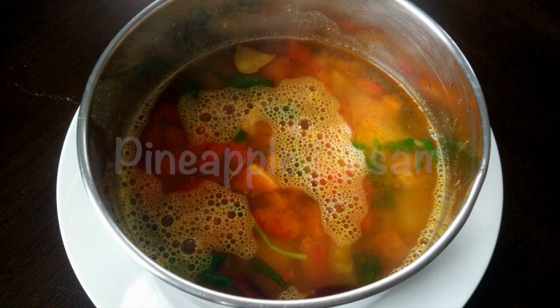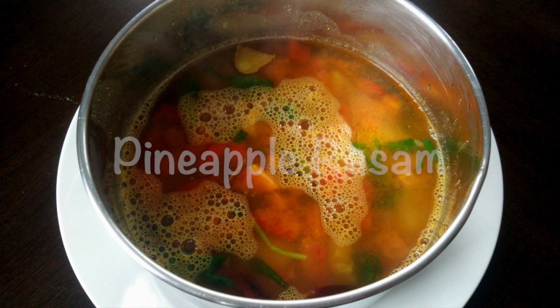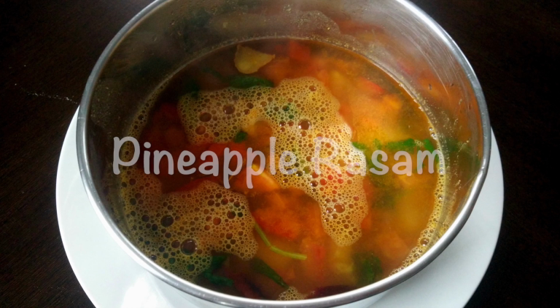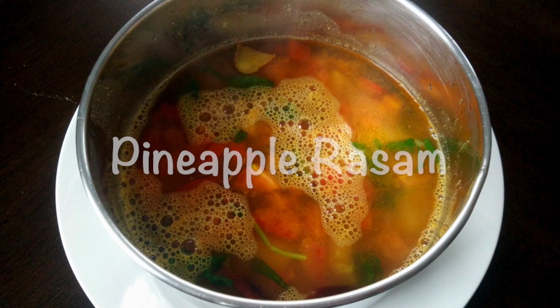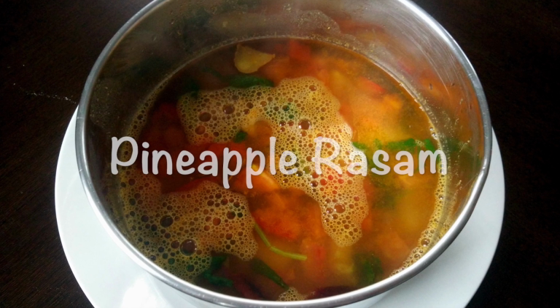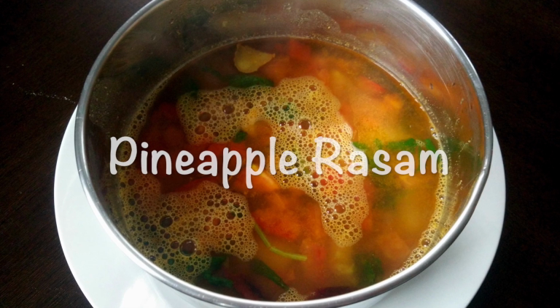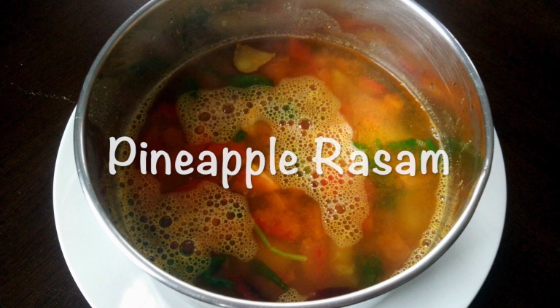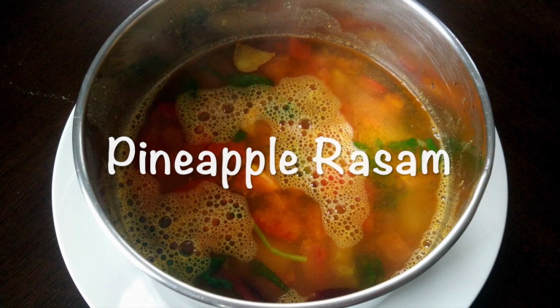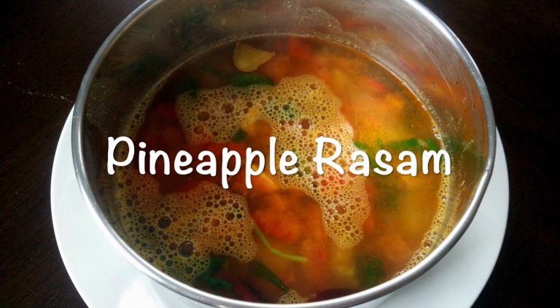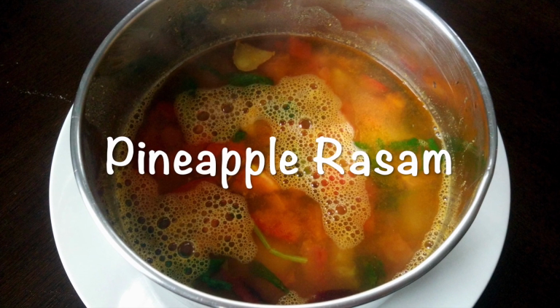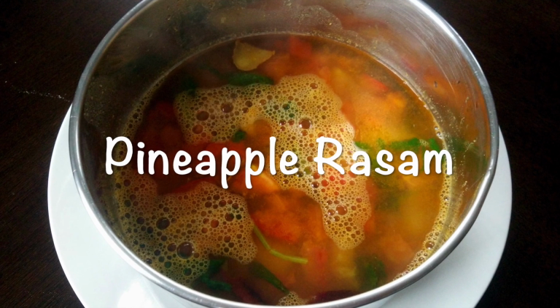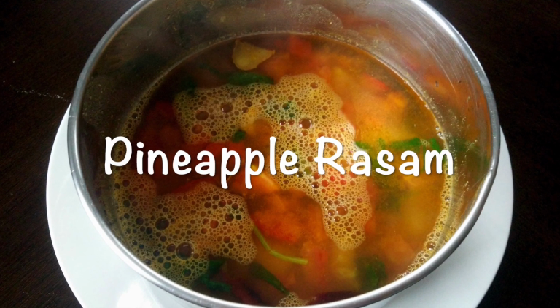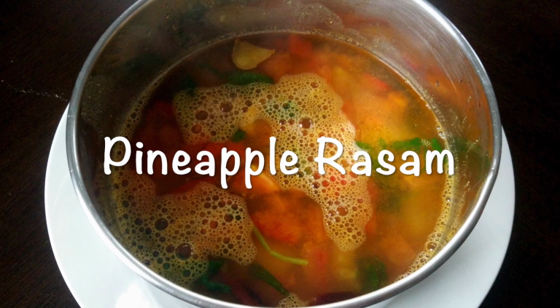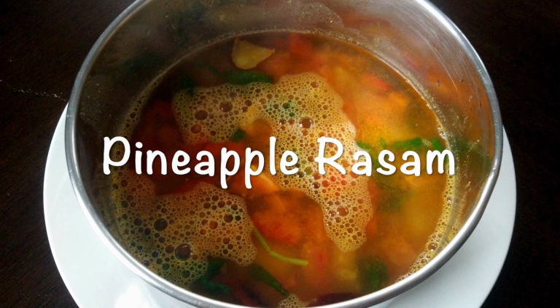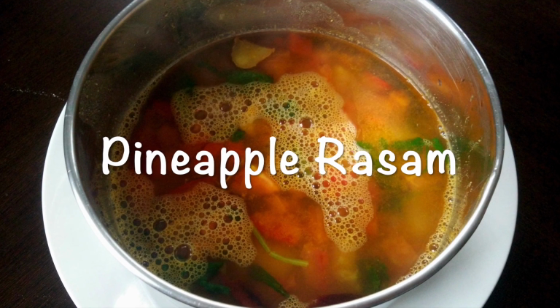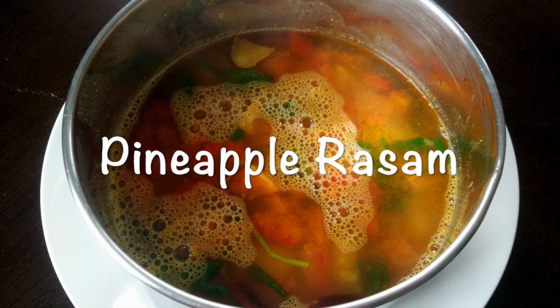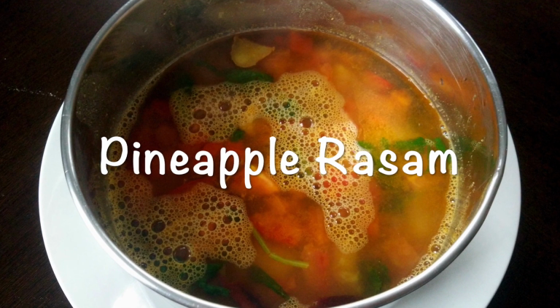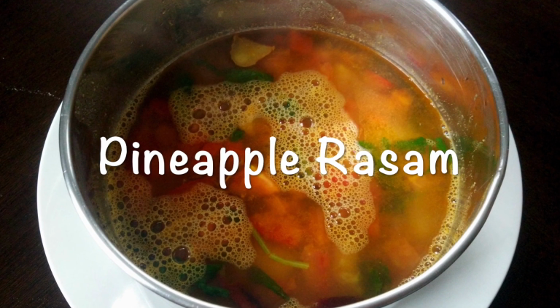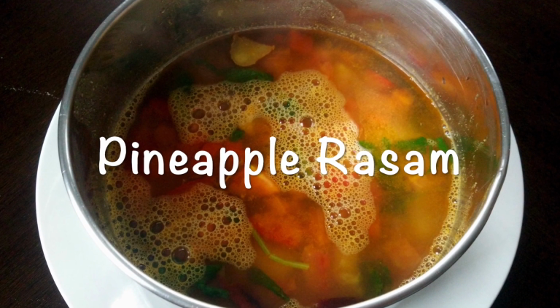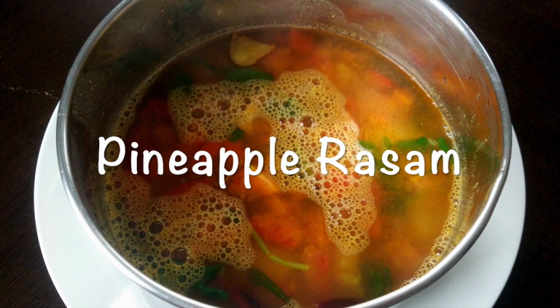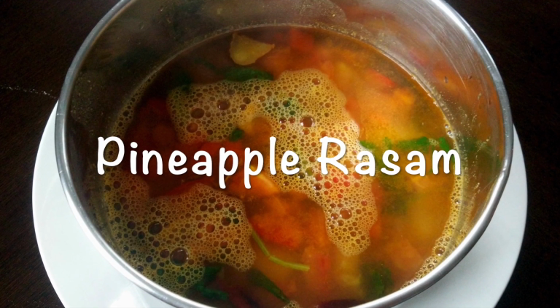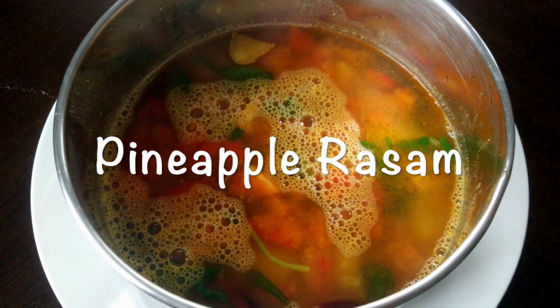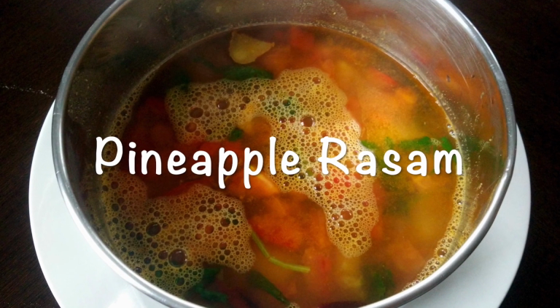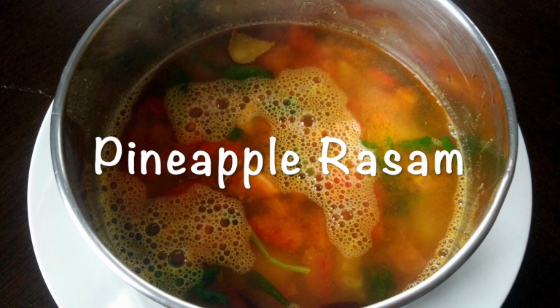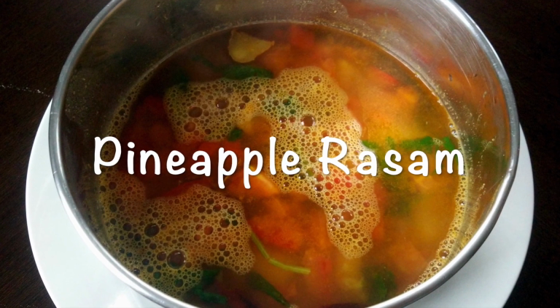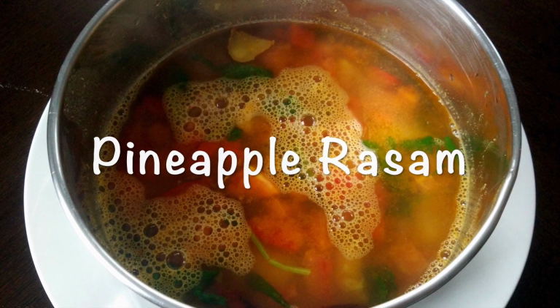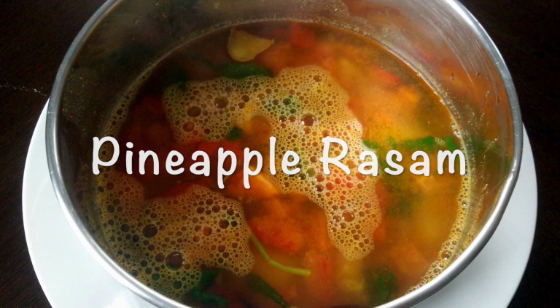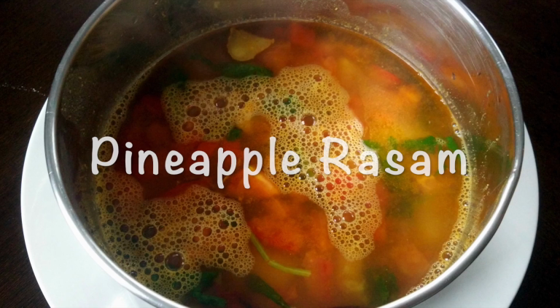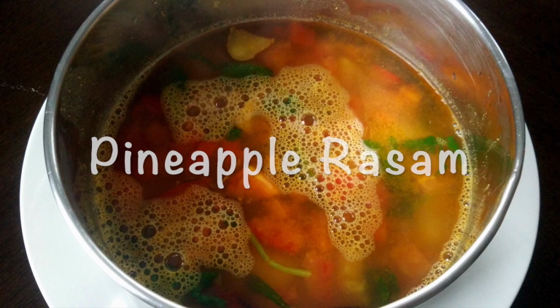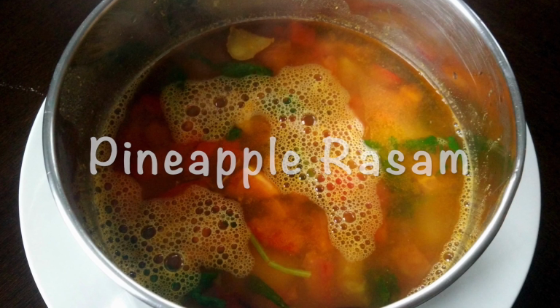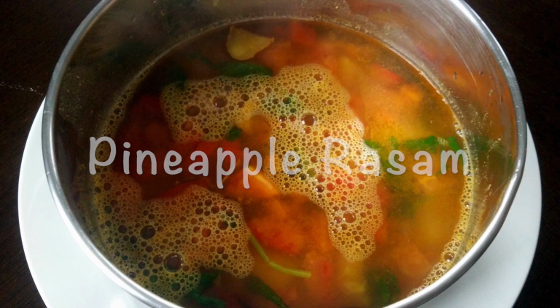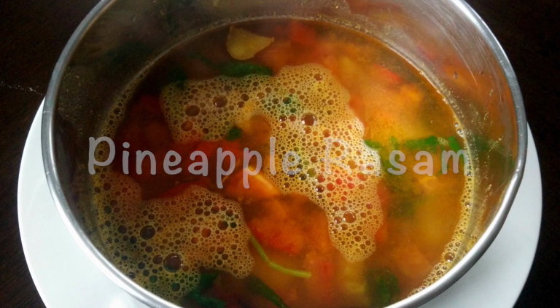Hi, welcome to Diaz Kitchen. Today I'm going to be showing you how to make pineapple rasam.